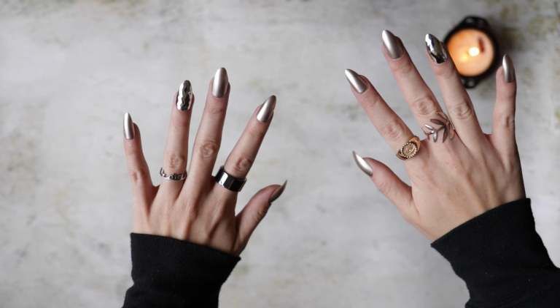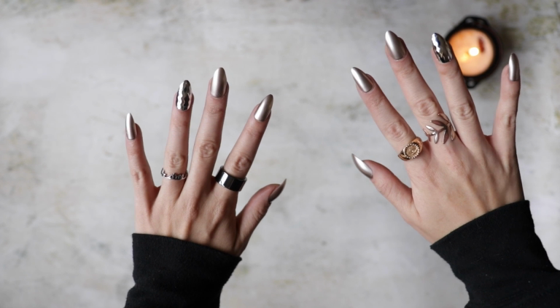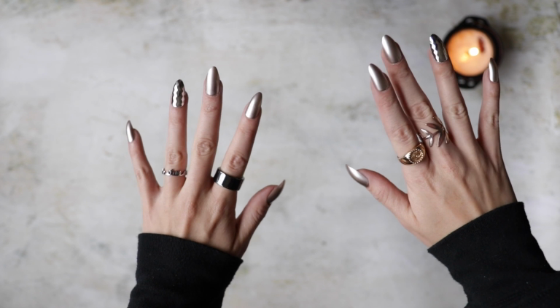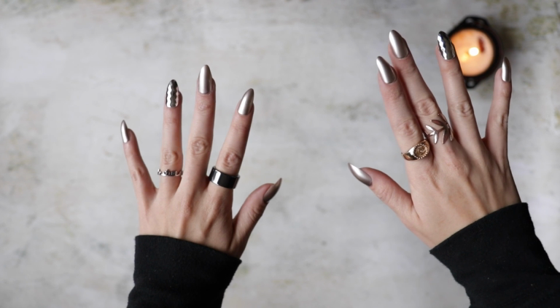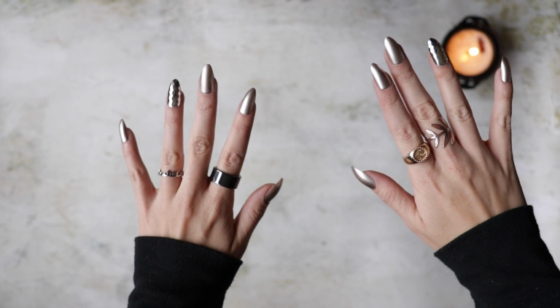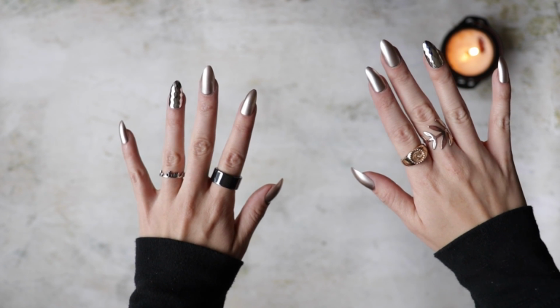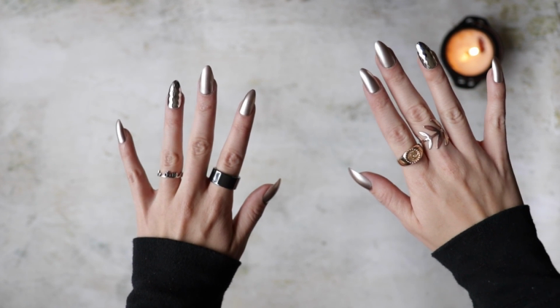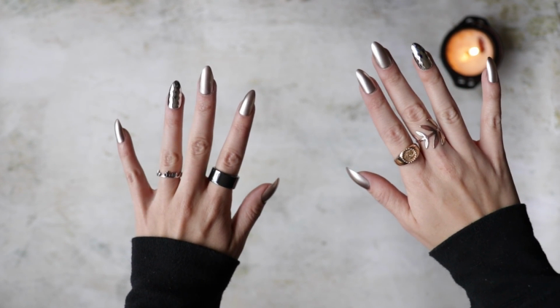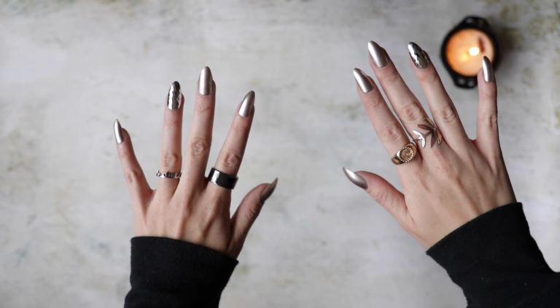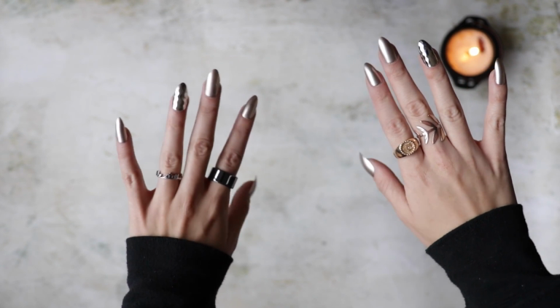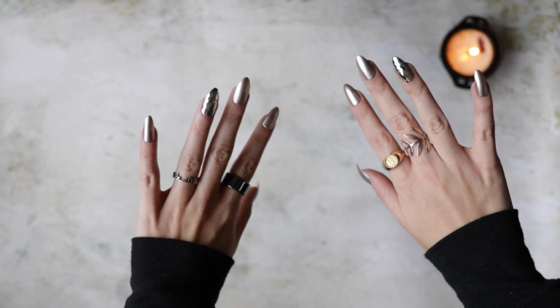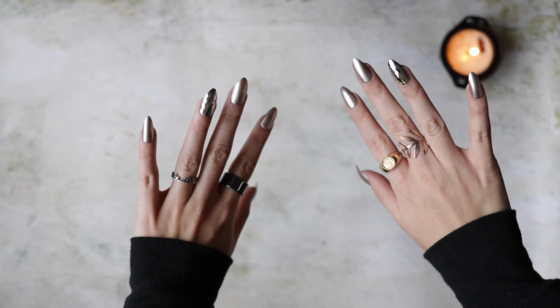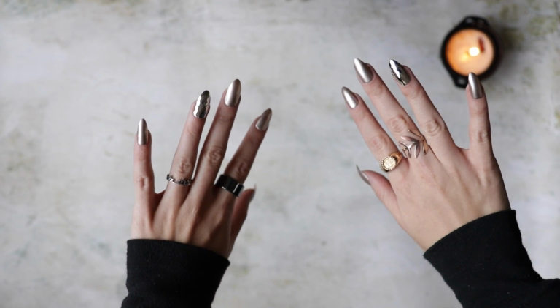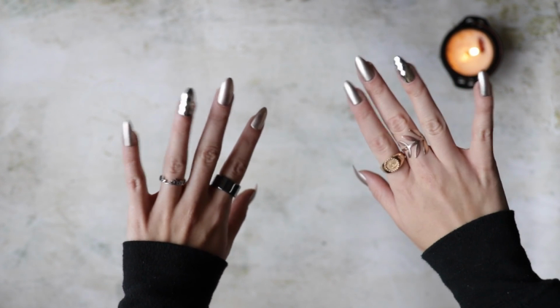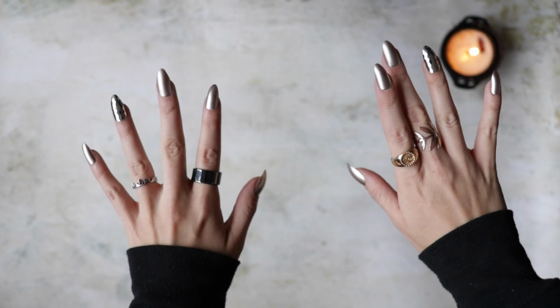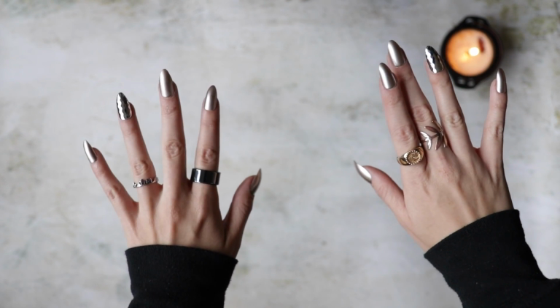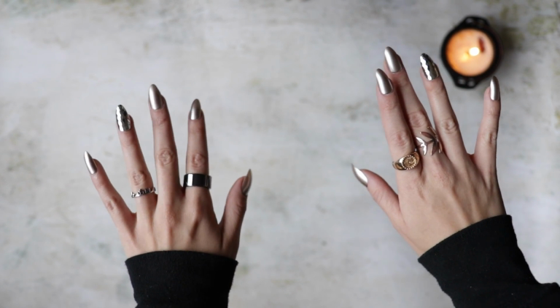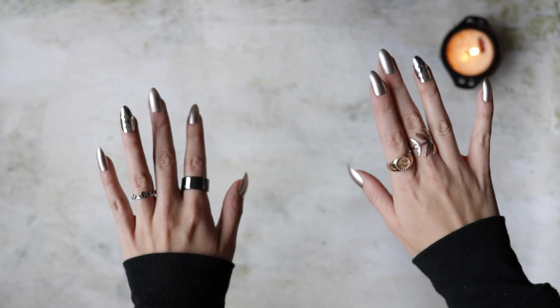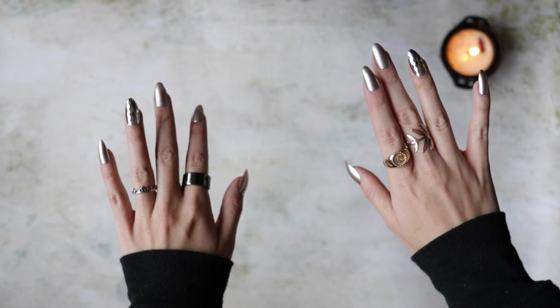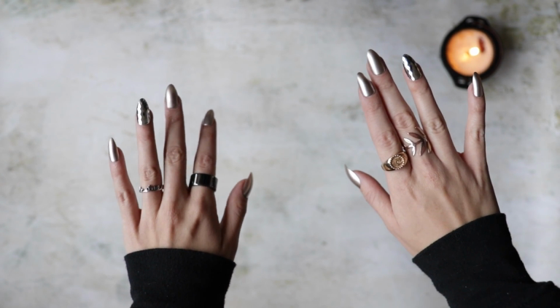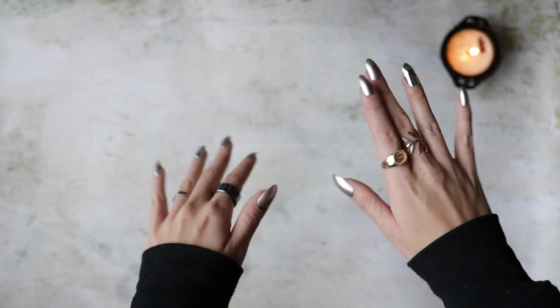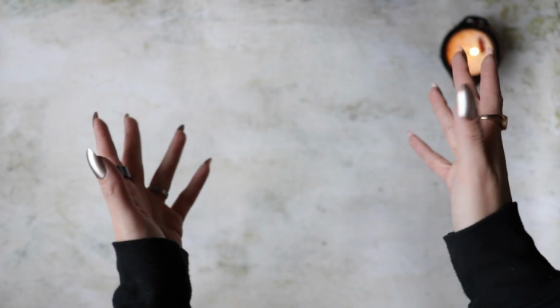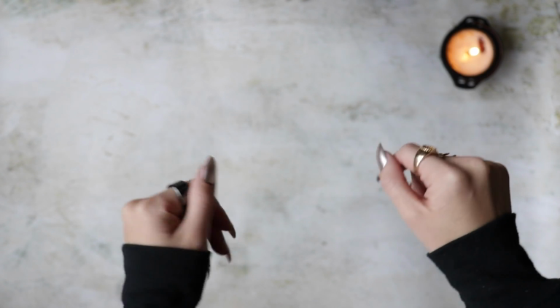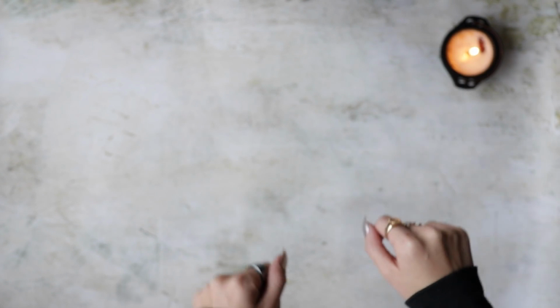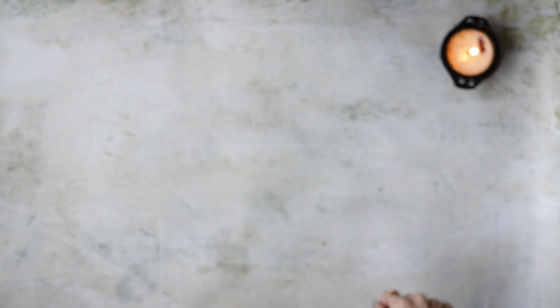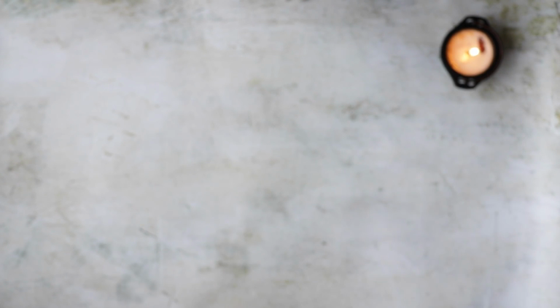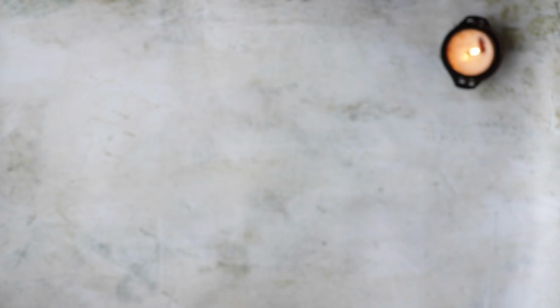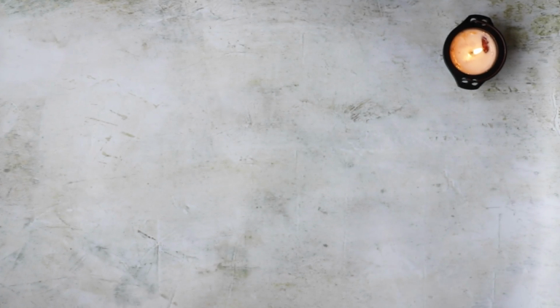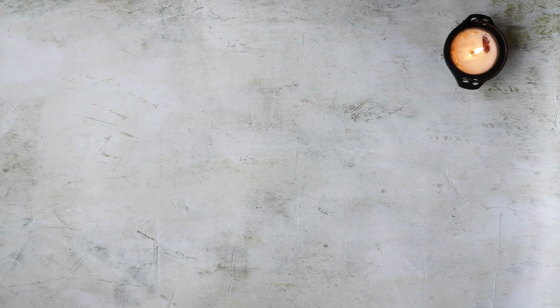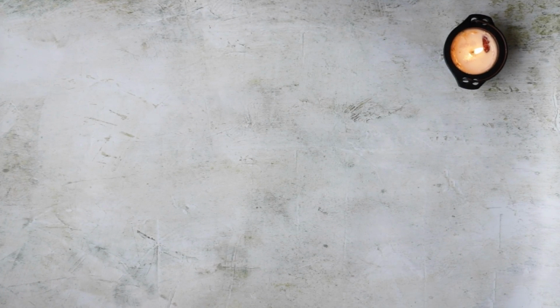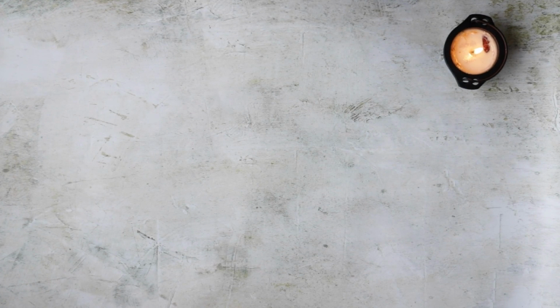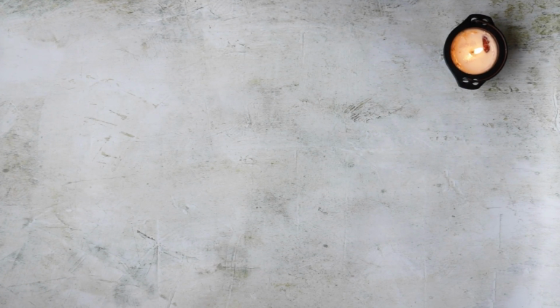Not my usual style. I don't know how I feel about them, but luckily they're press-ons, so they'll only last about a week or two.